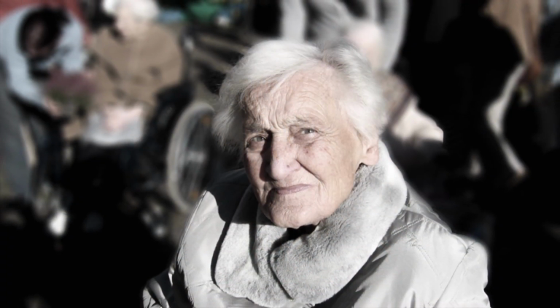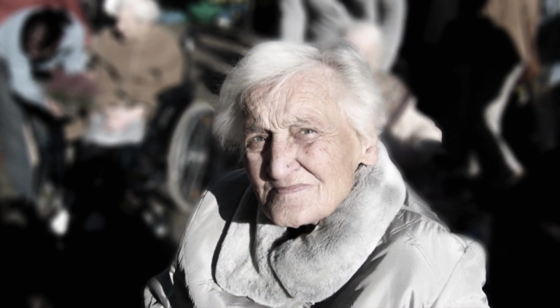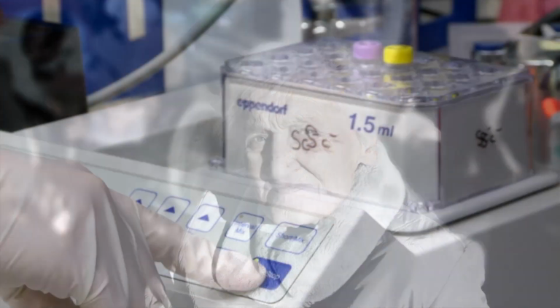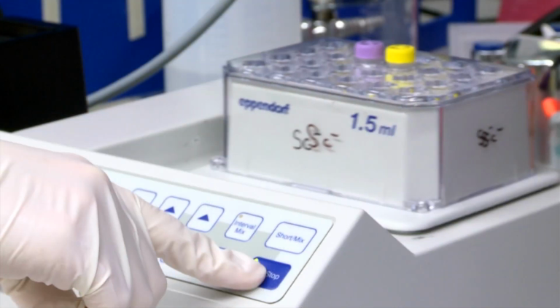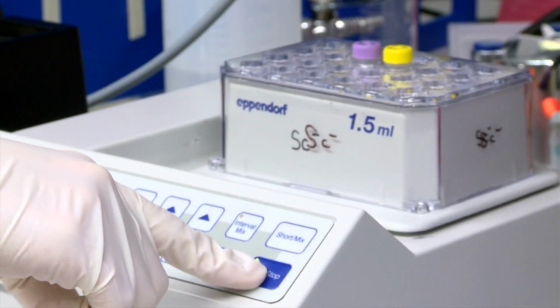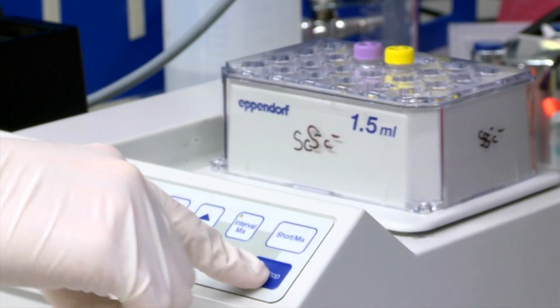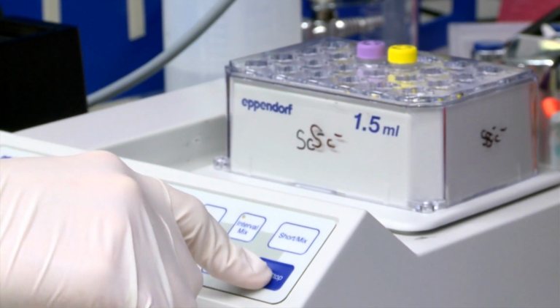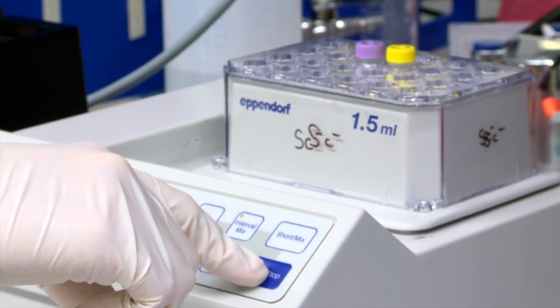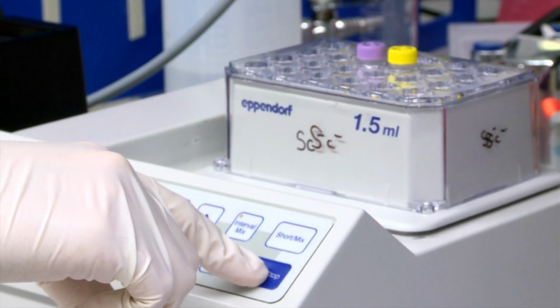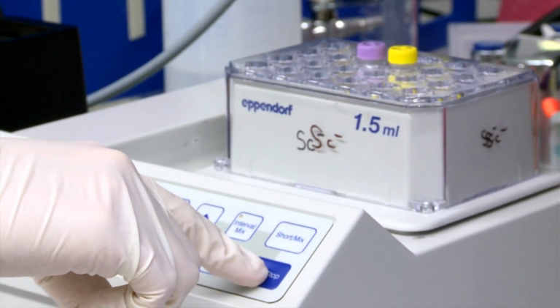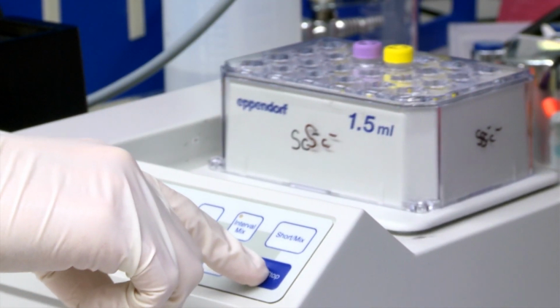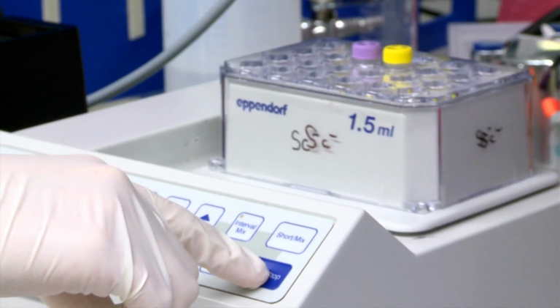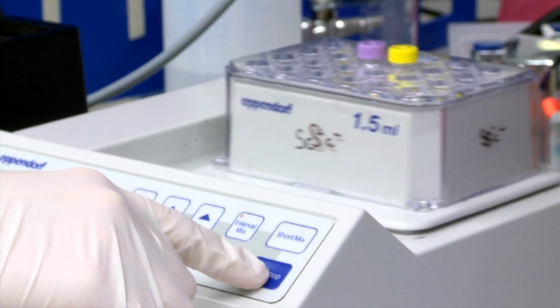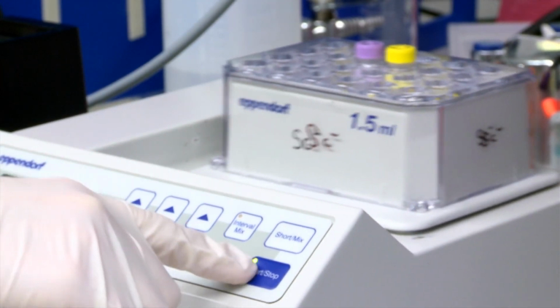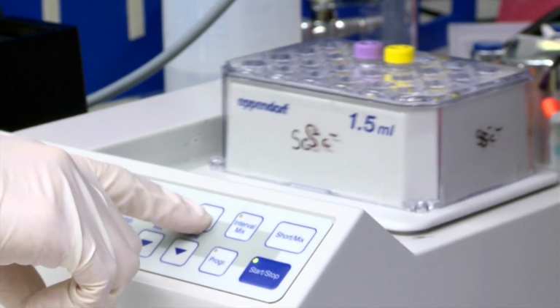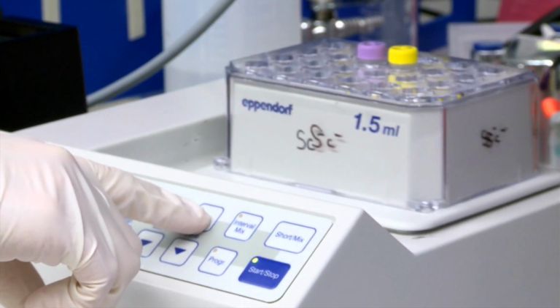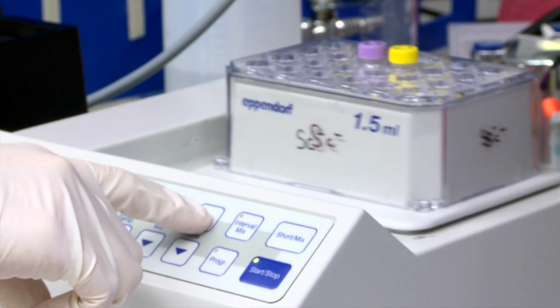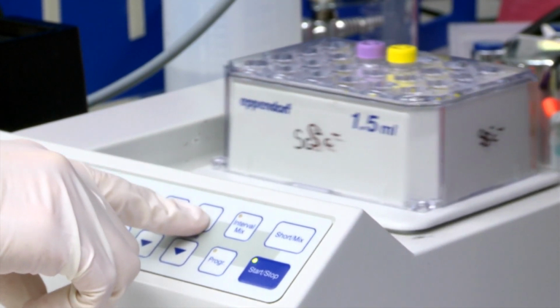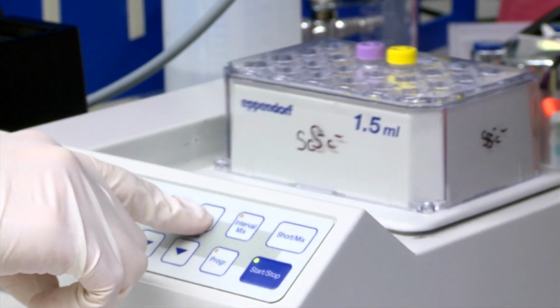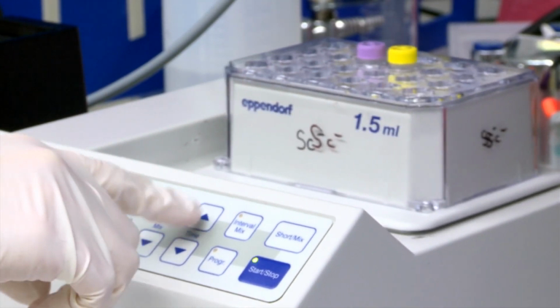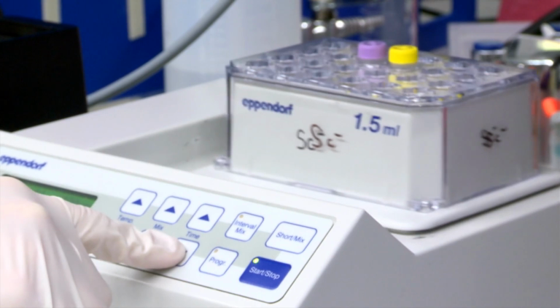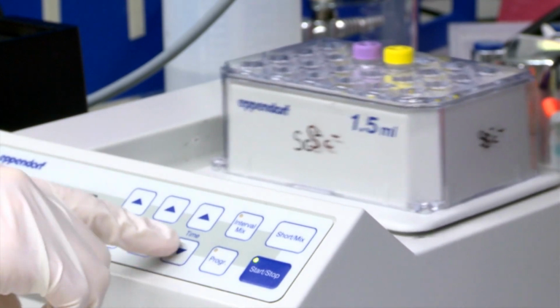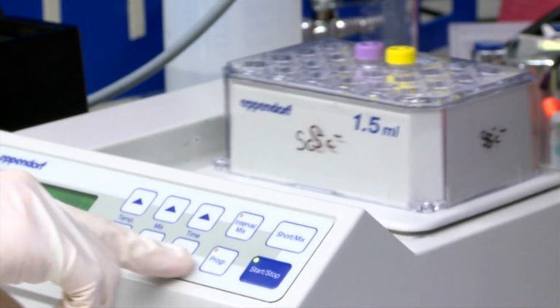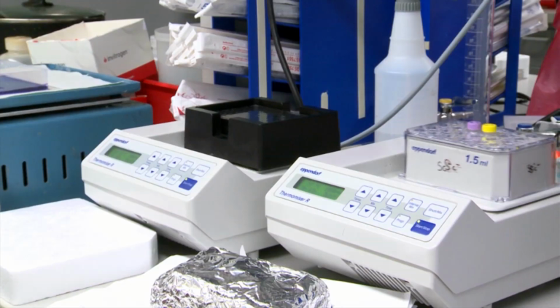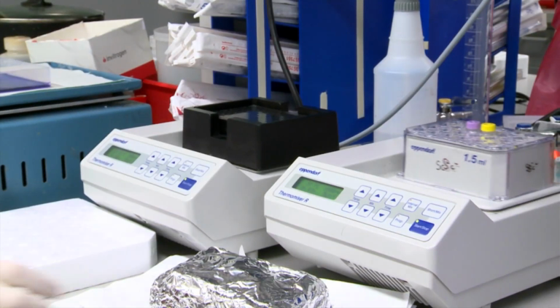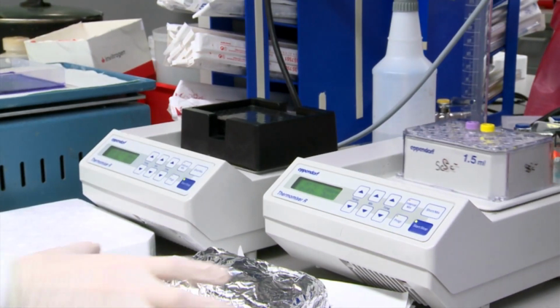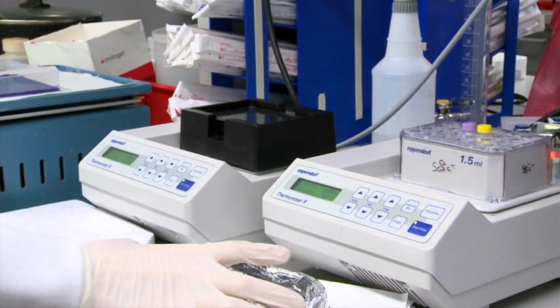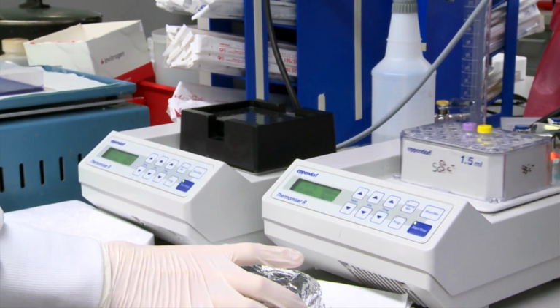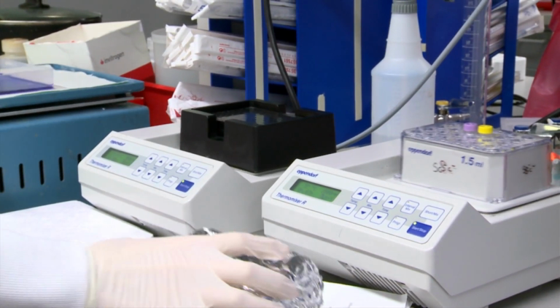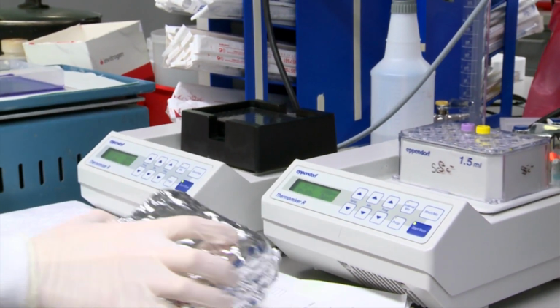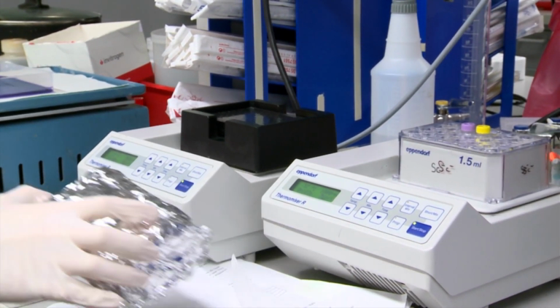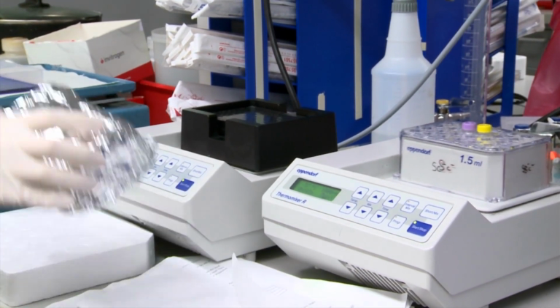The nasal swab test remains an experimental project that requires broader validation in real-world settings.